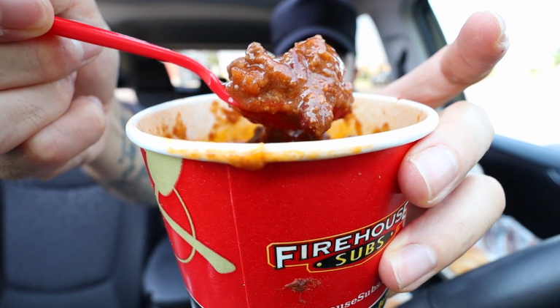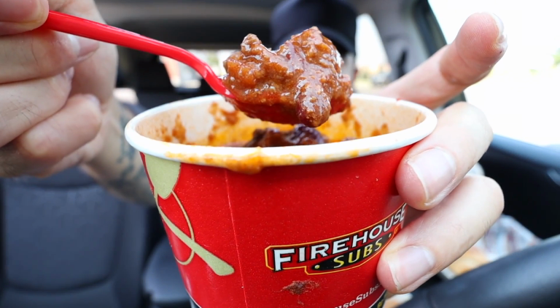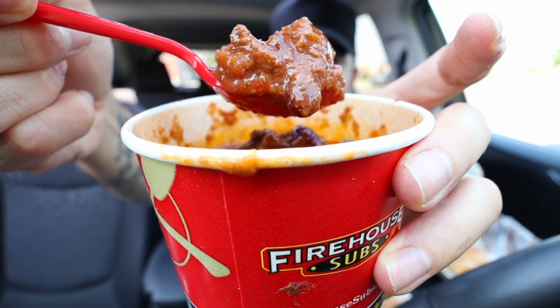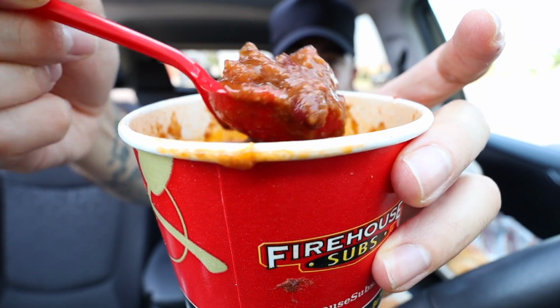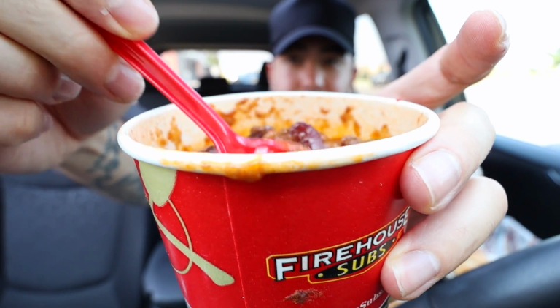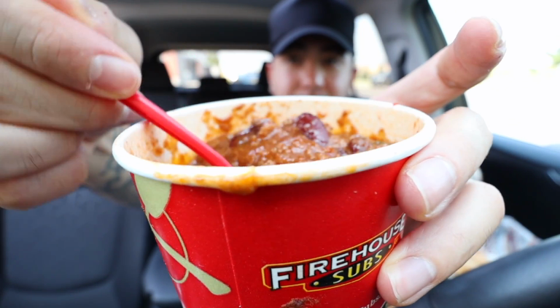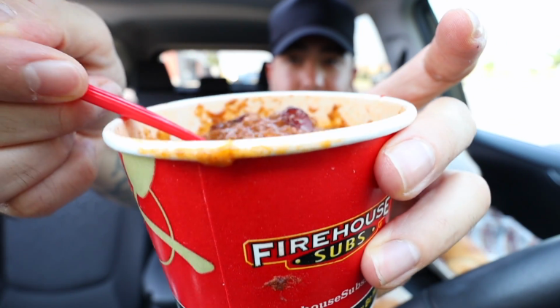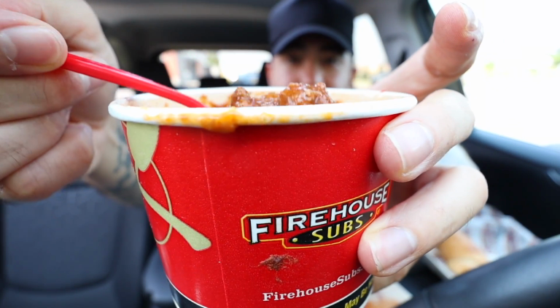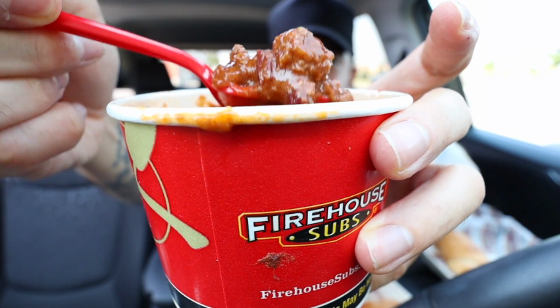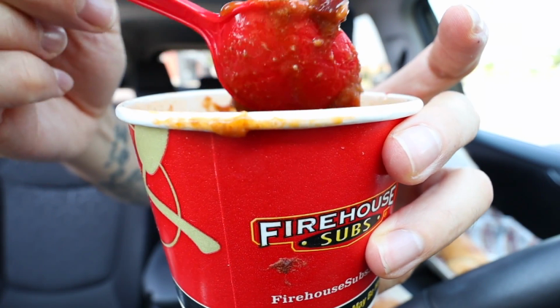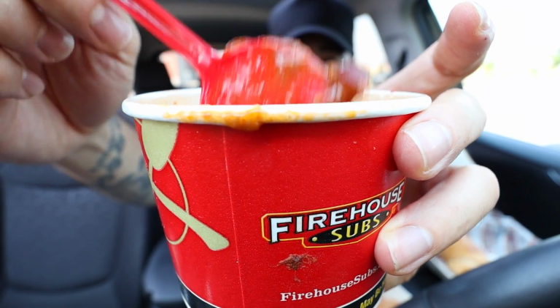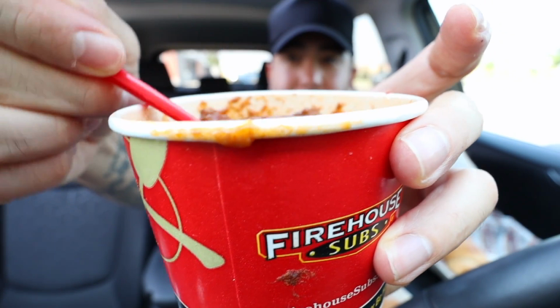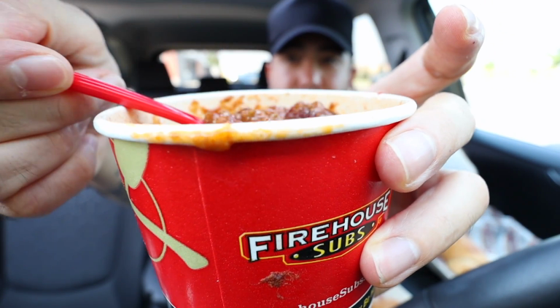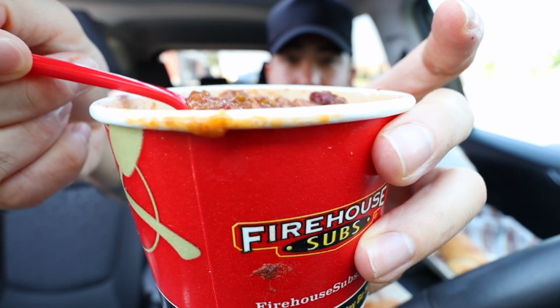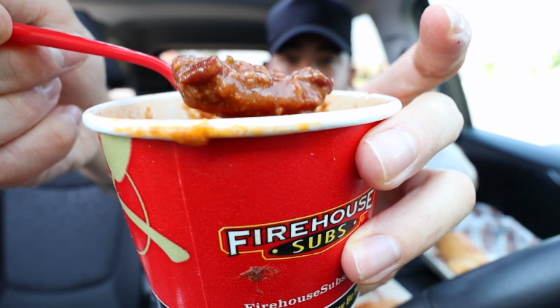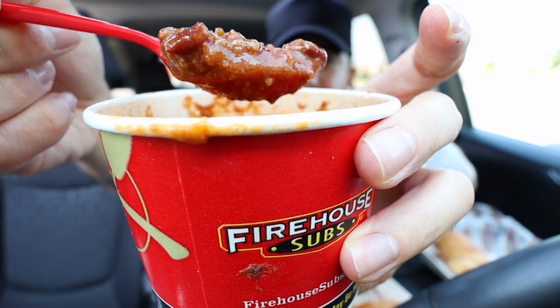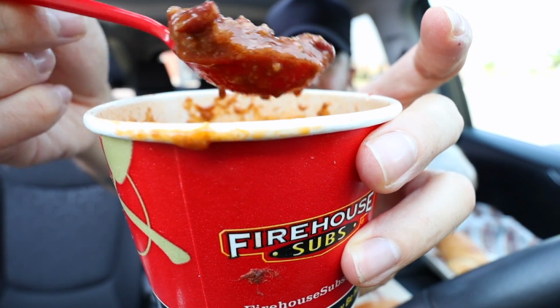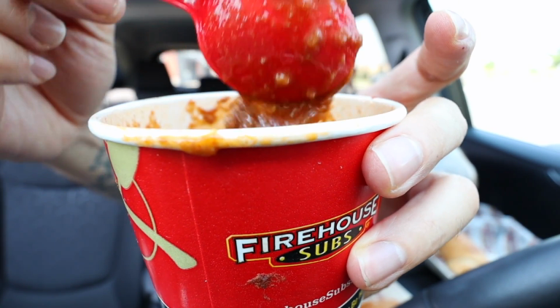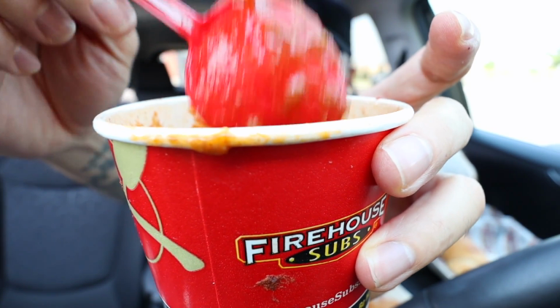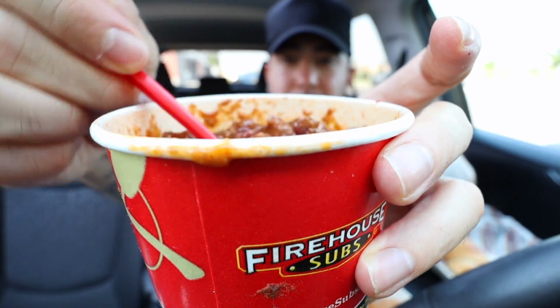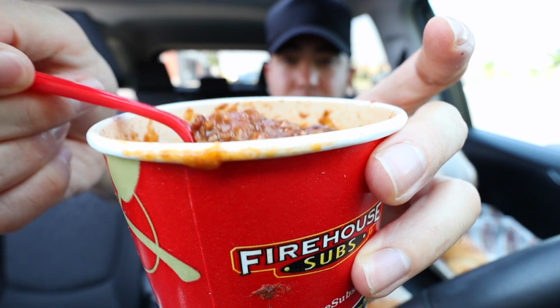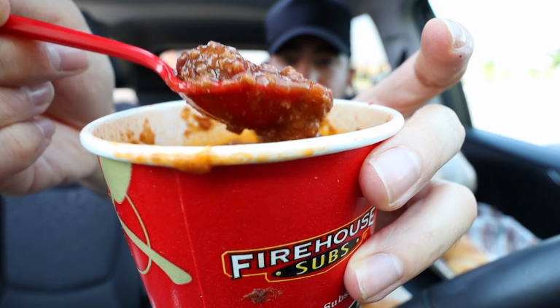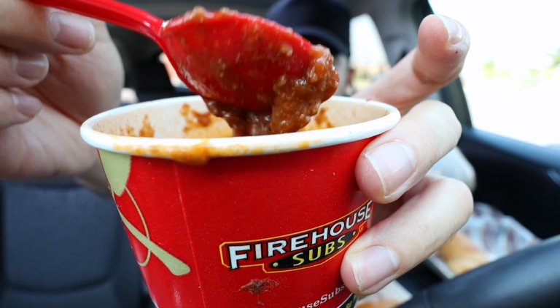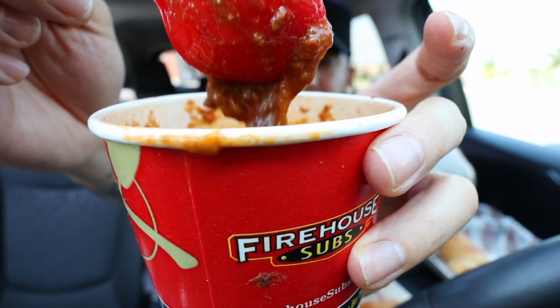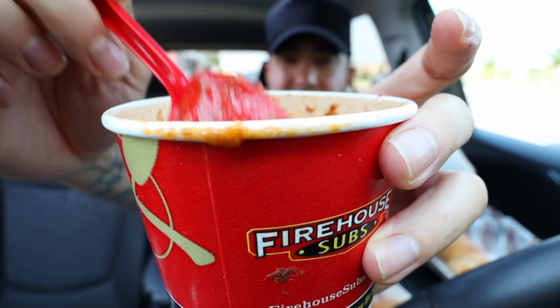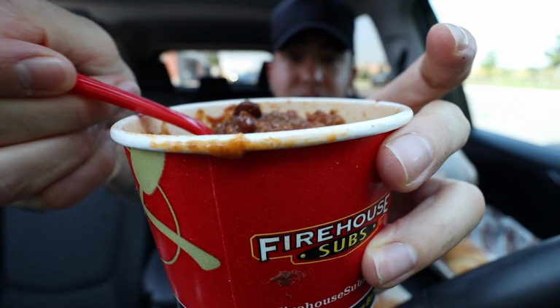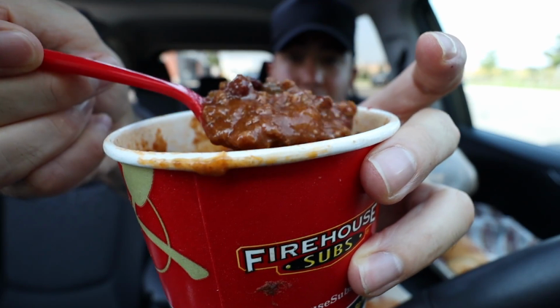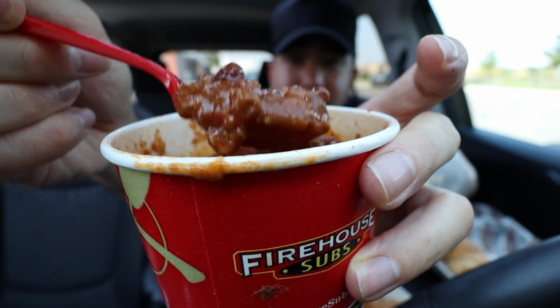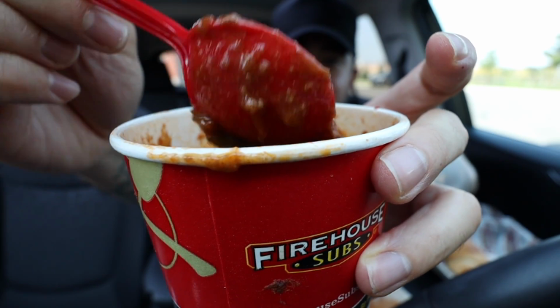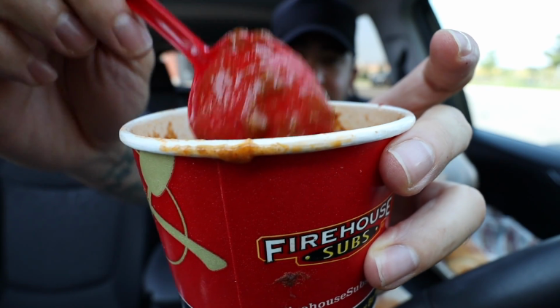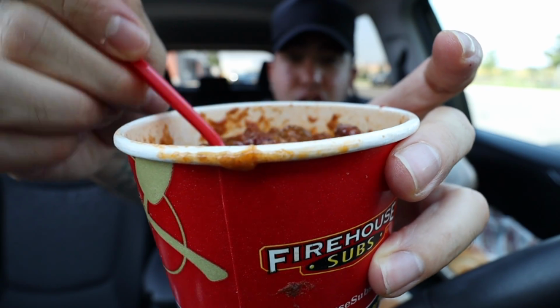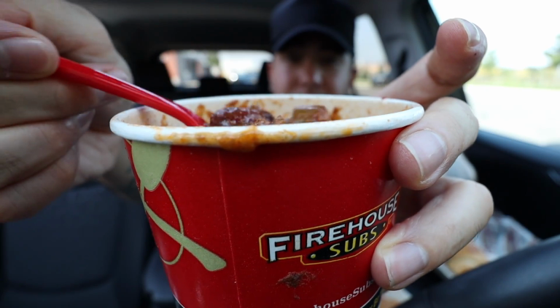Look at that, you guys — that is Firehouse Subs chili. It looks pretty chunky, so I like that. I like it chunky.